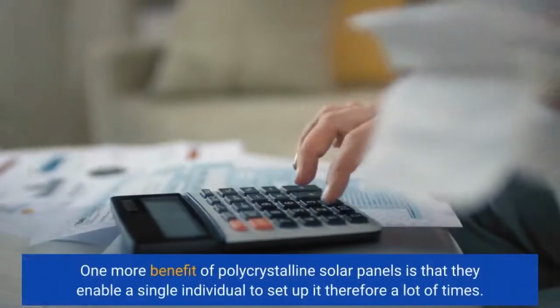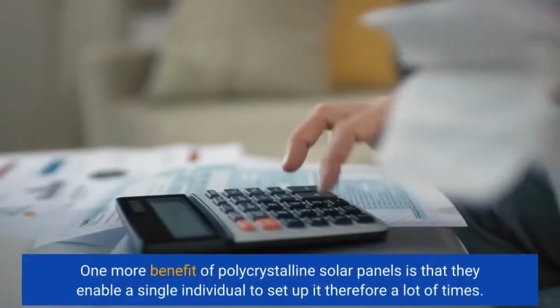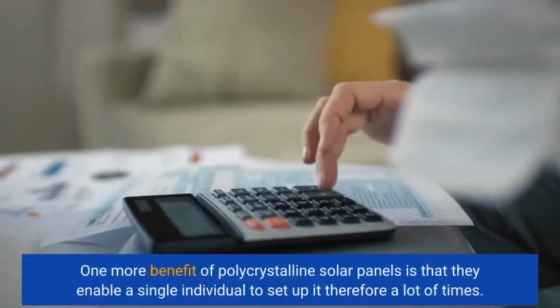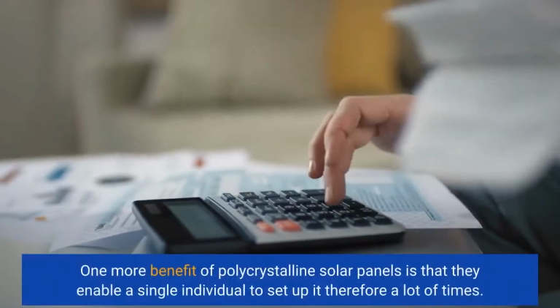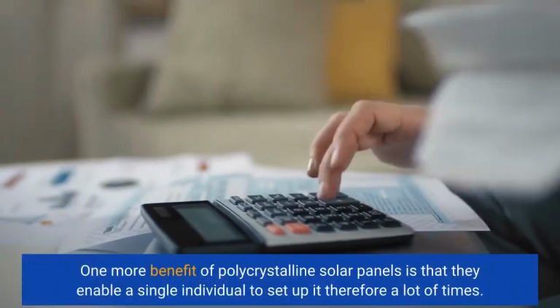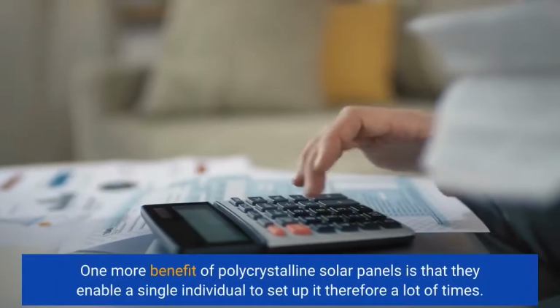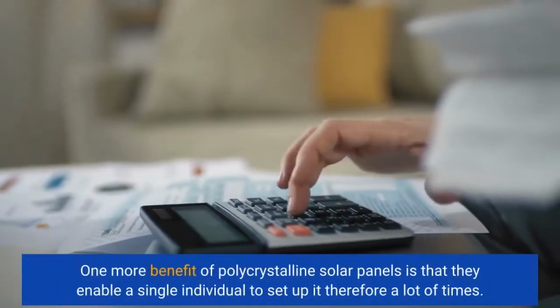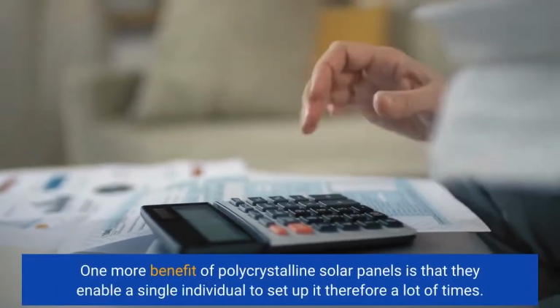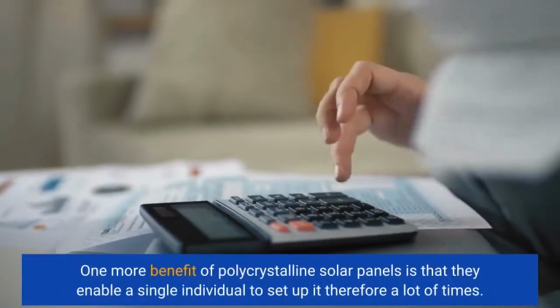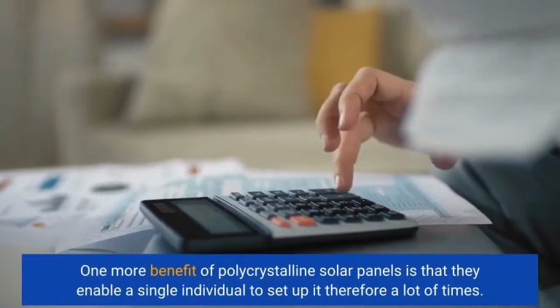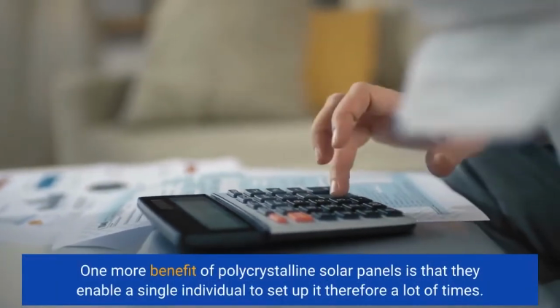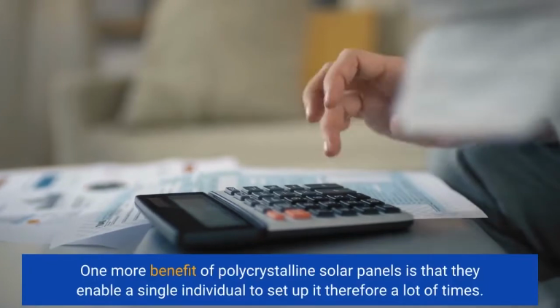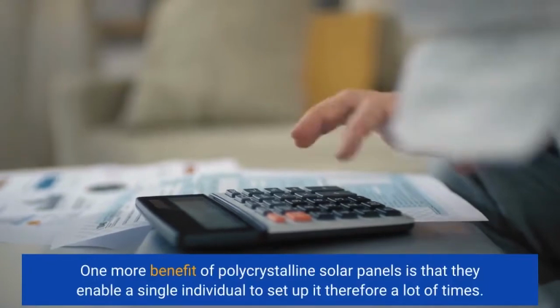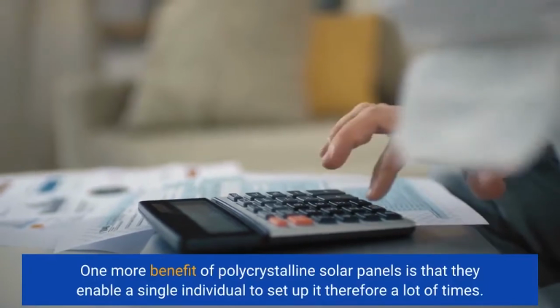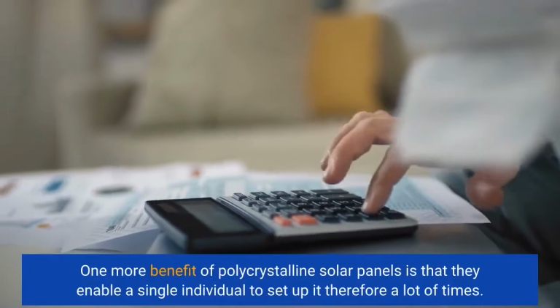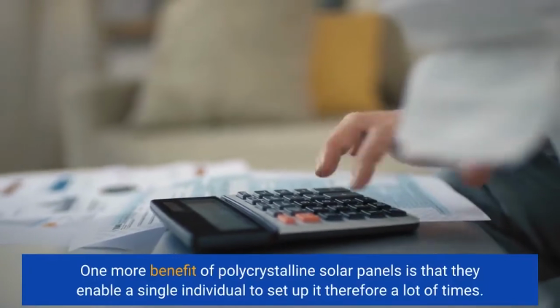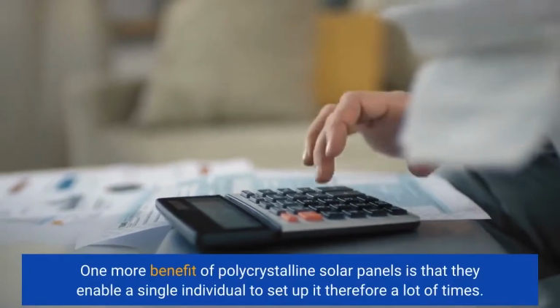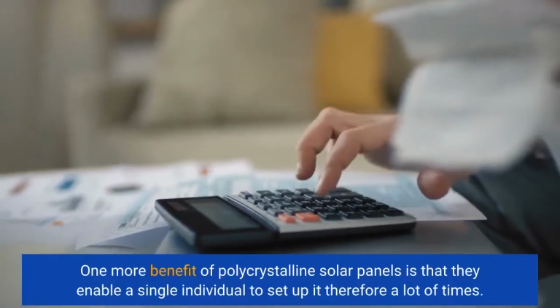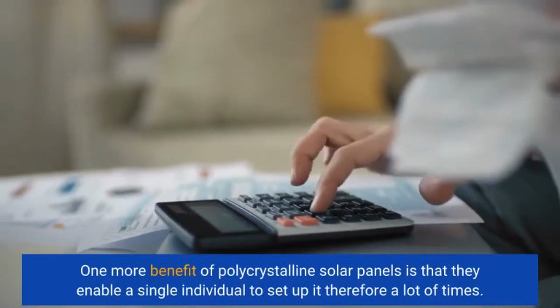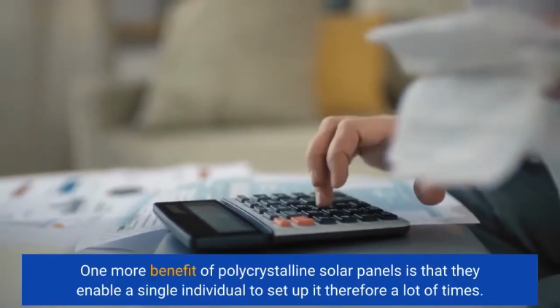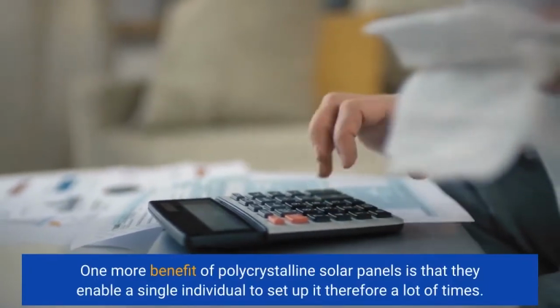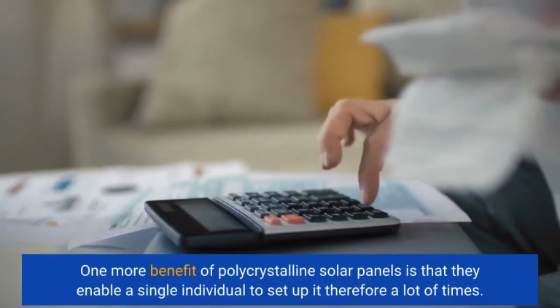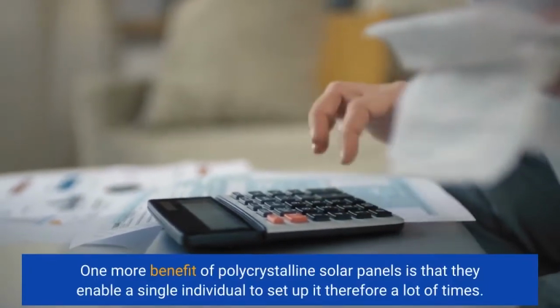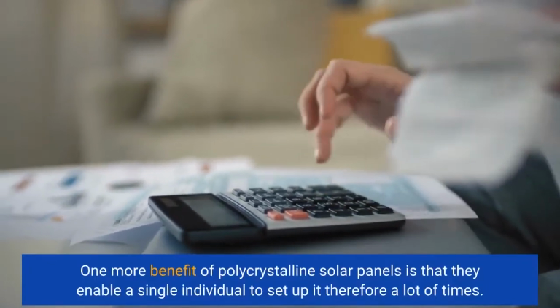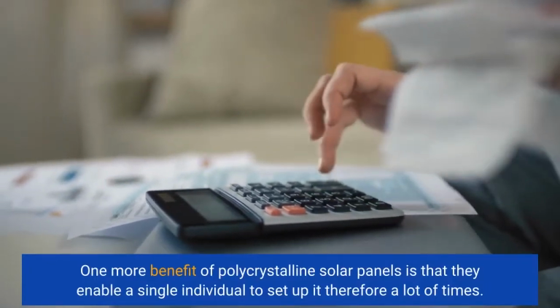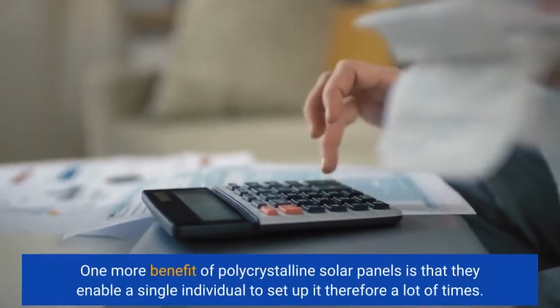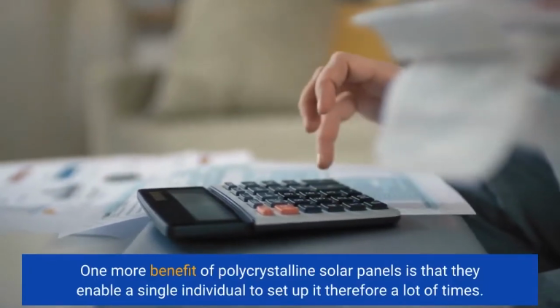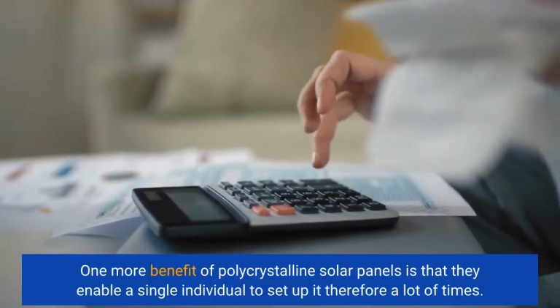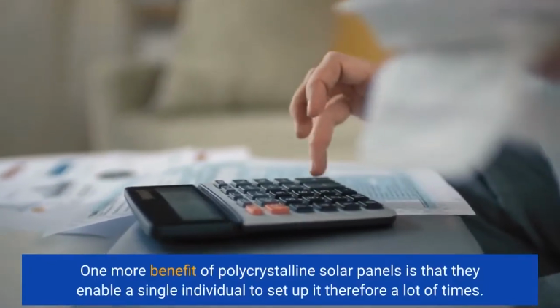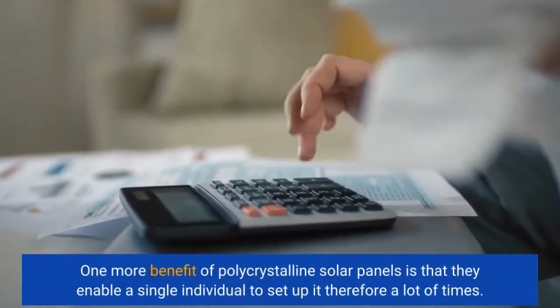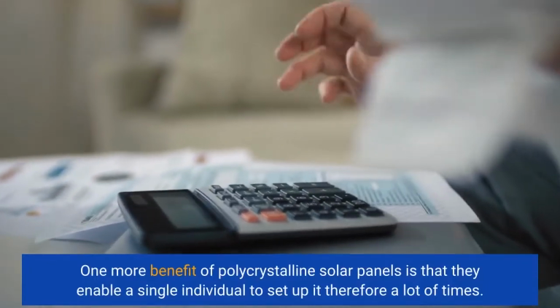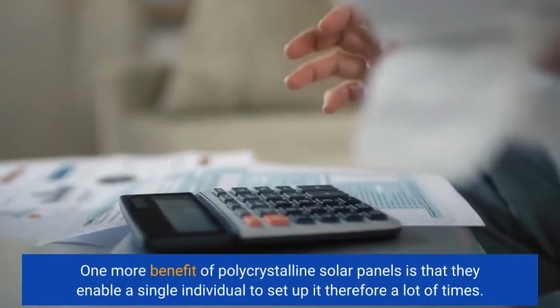One more benefit of polycrystalline solar panels is that they allow a single individual to install them many times.